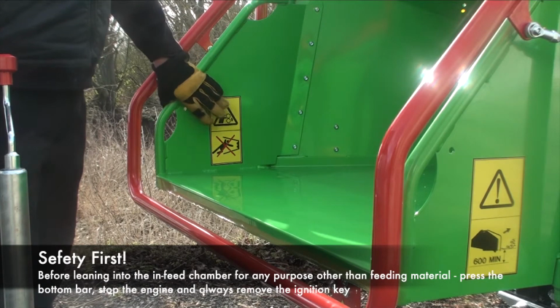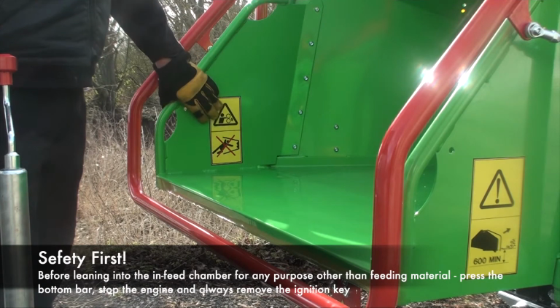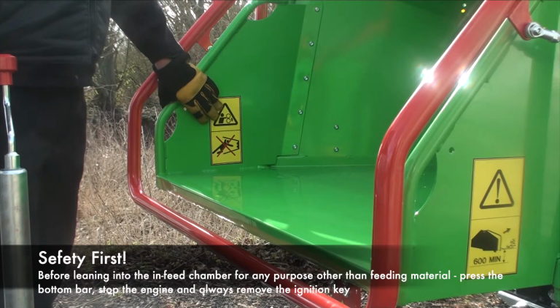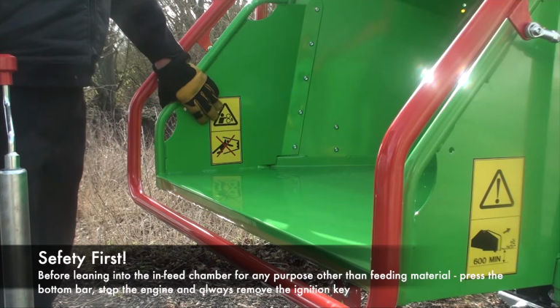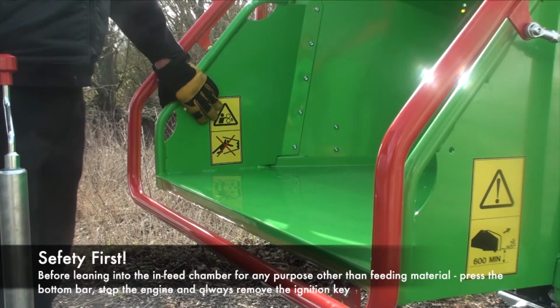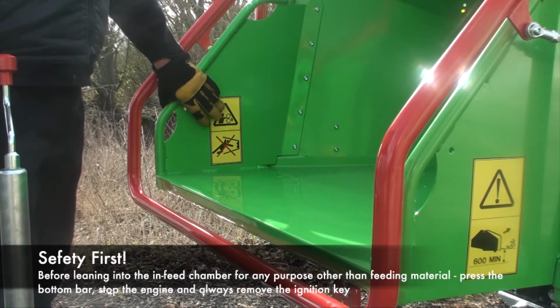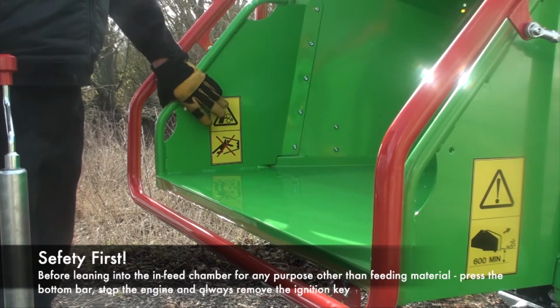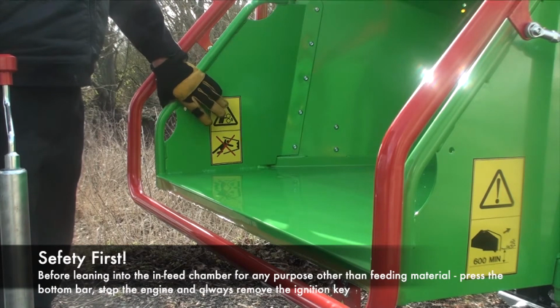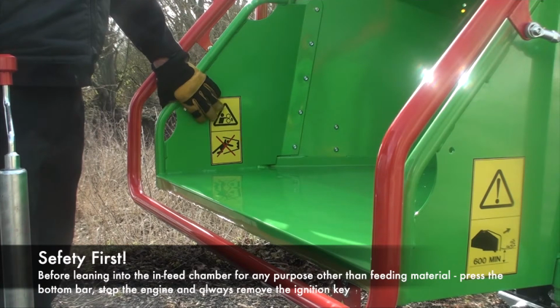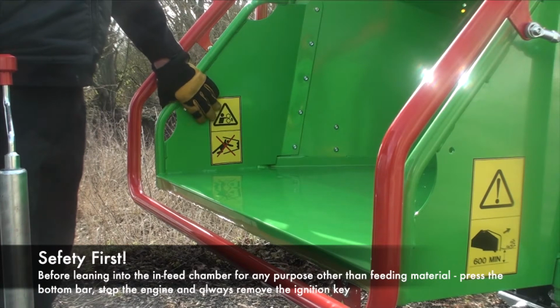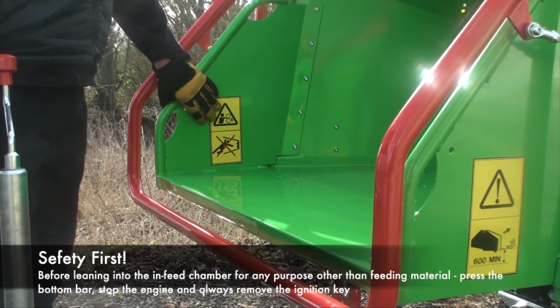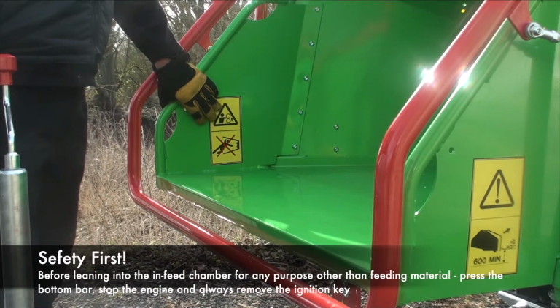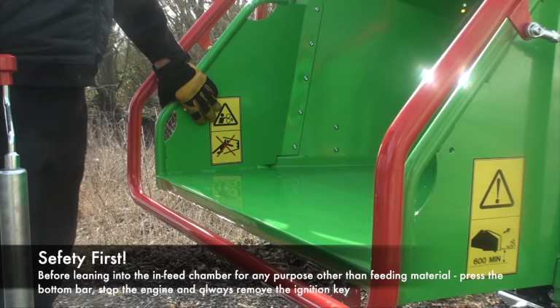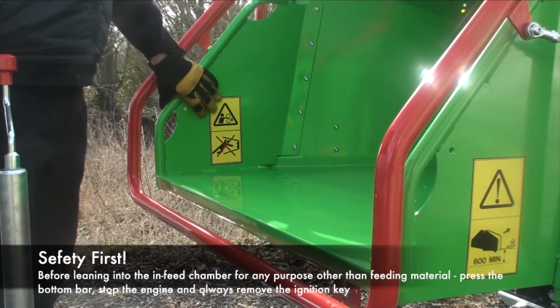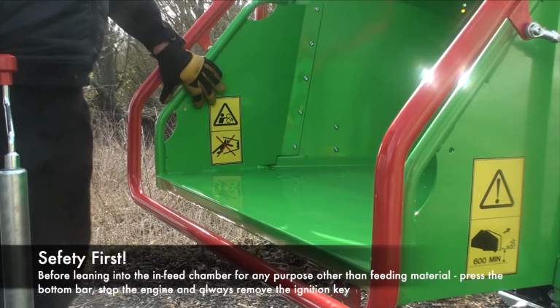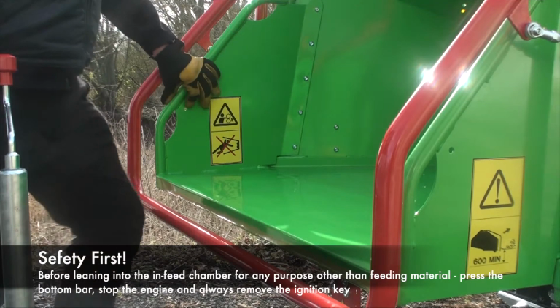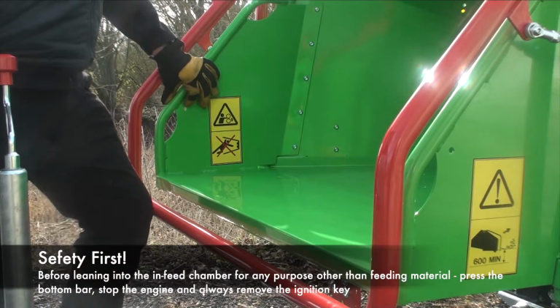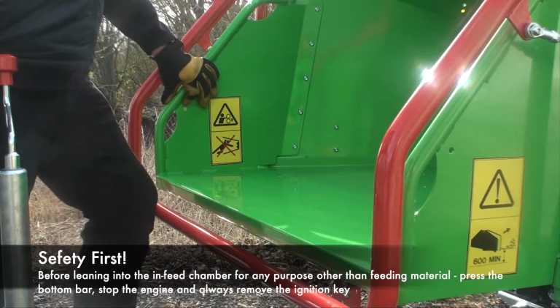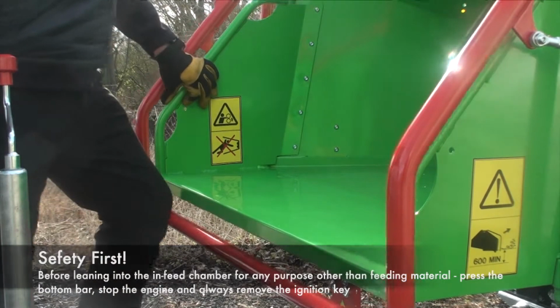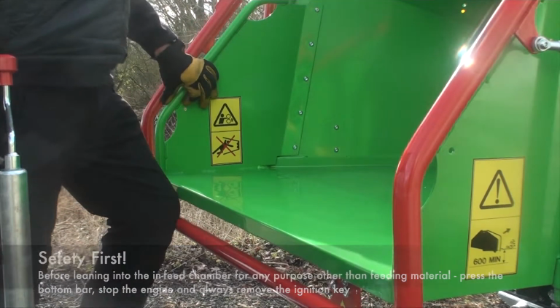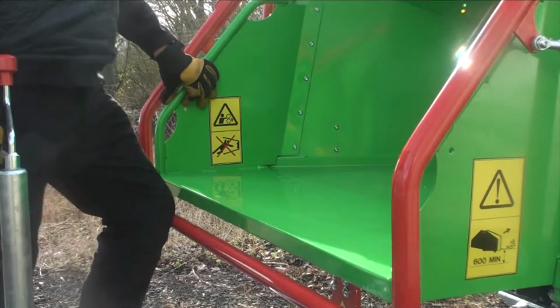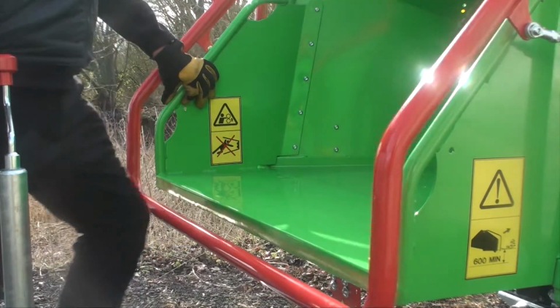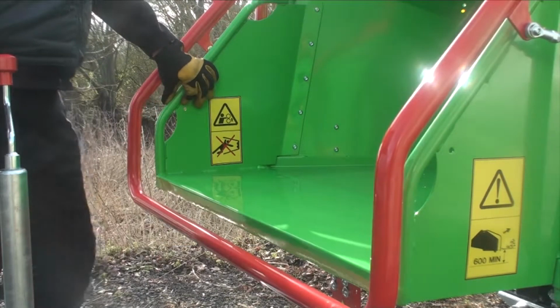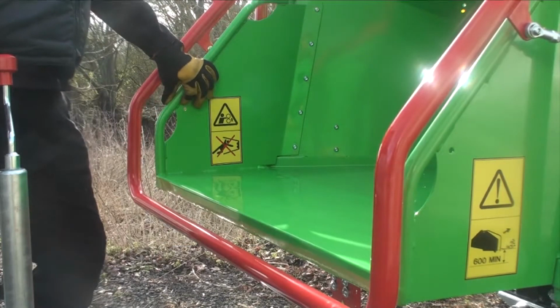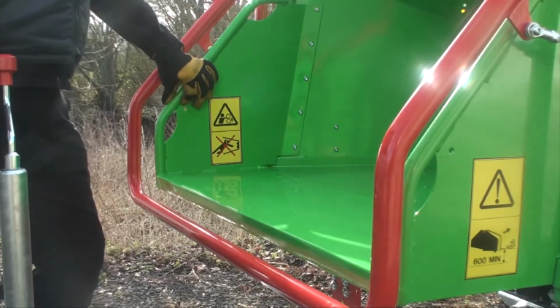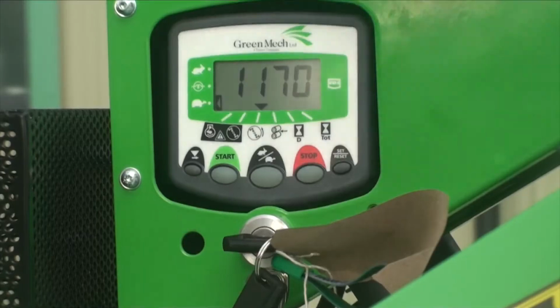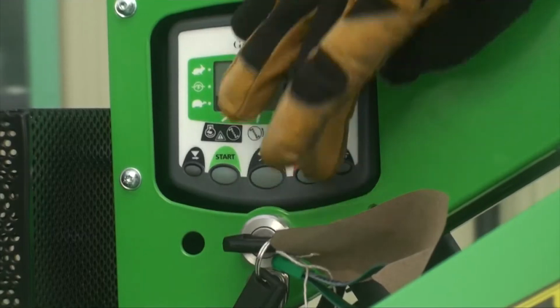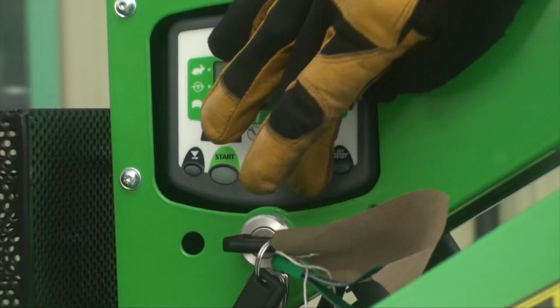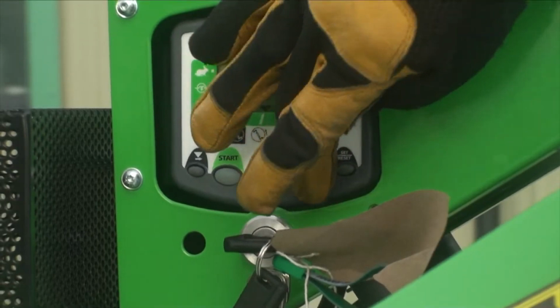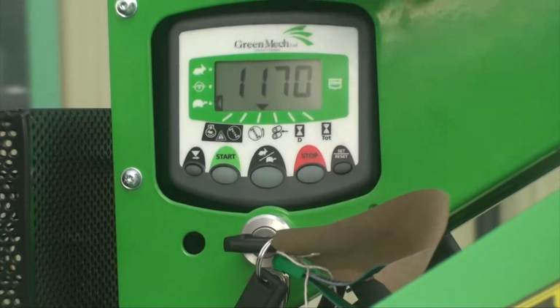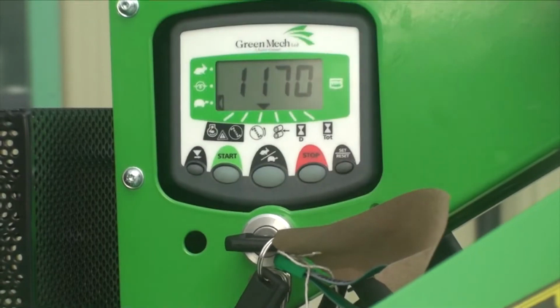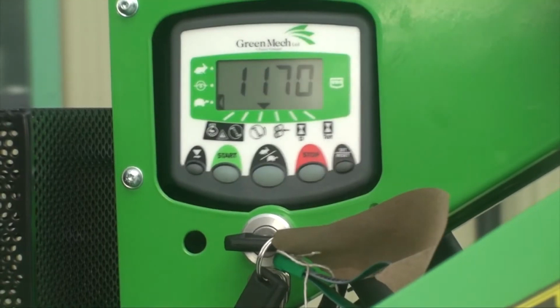If you need to reach inside for something, make the machine safe using the safety bar, then turn the engine off and remove the key.